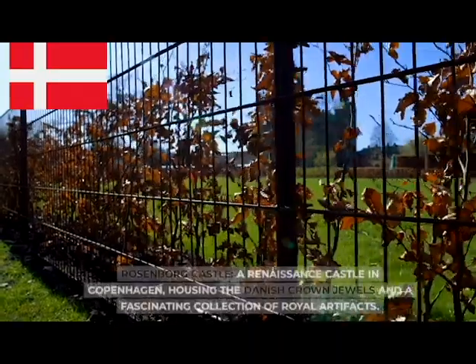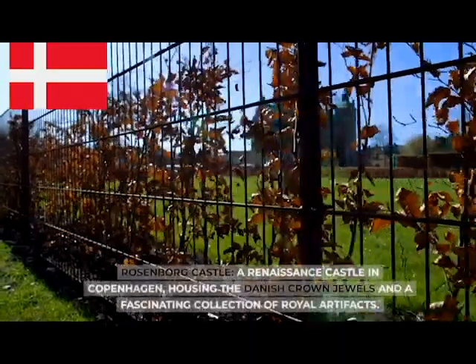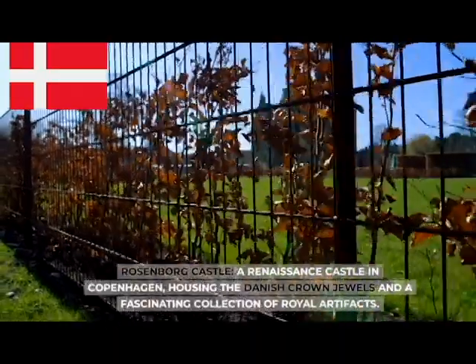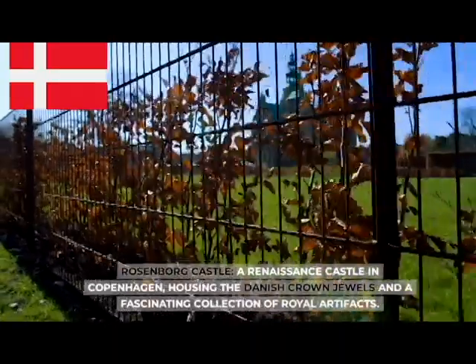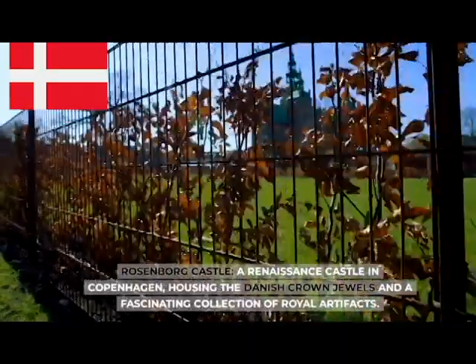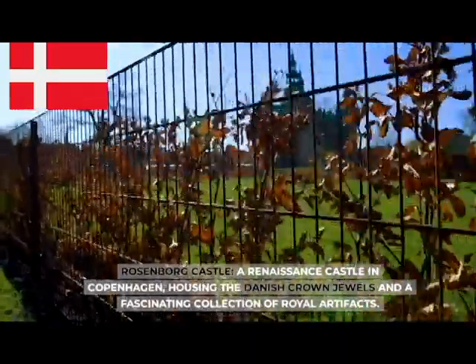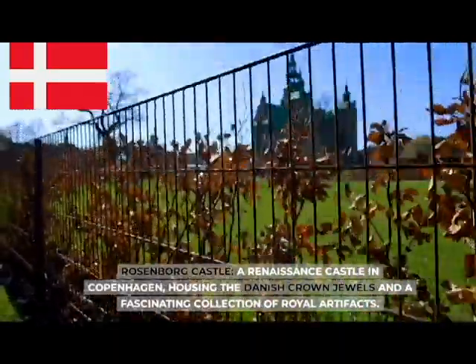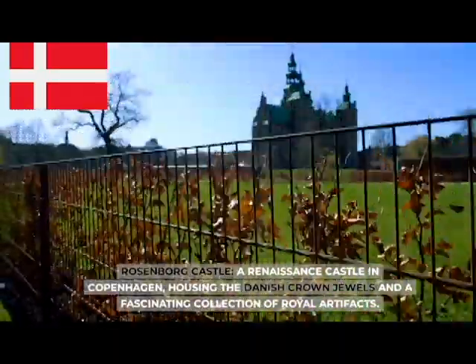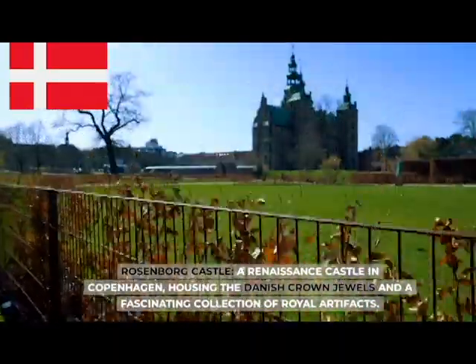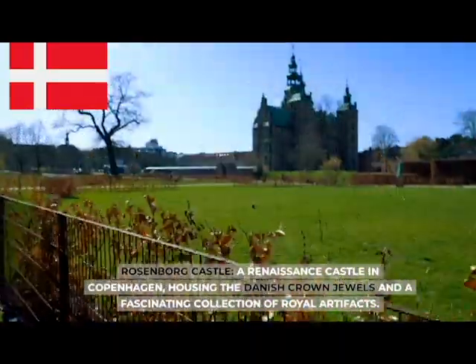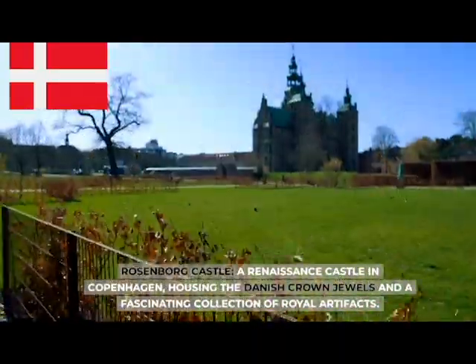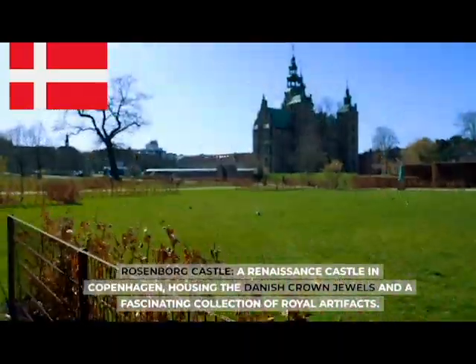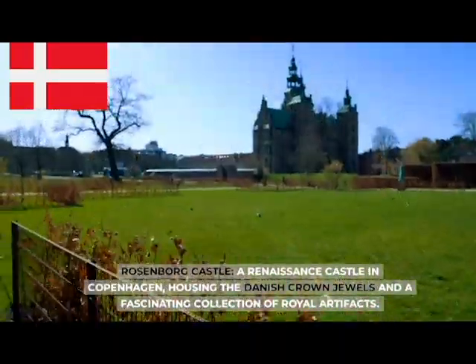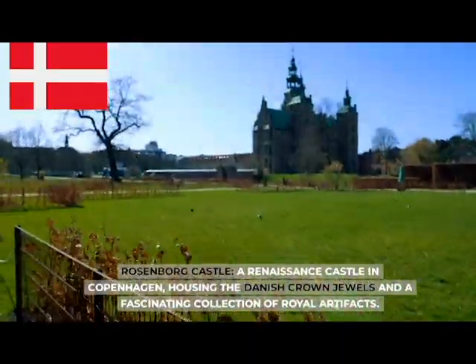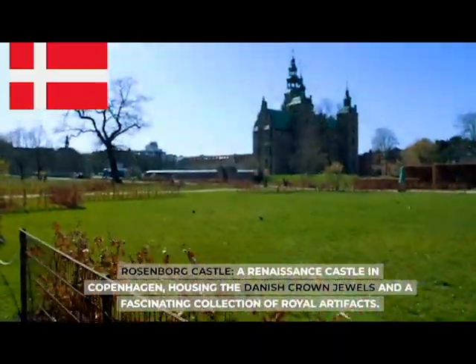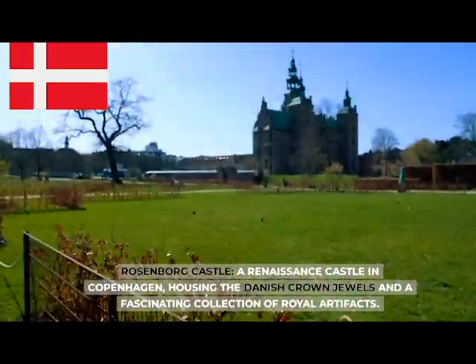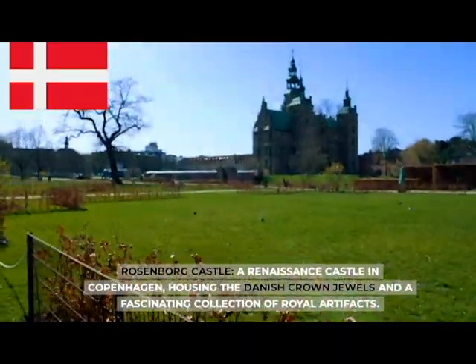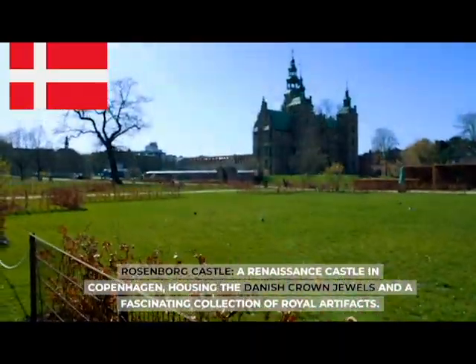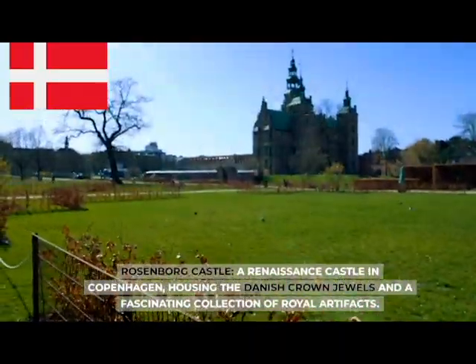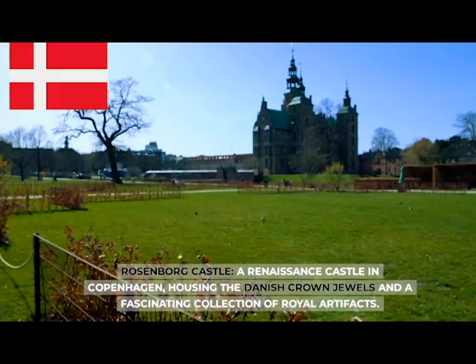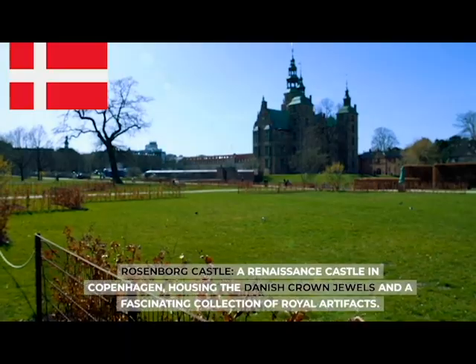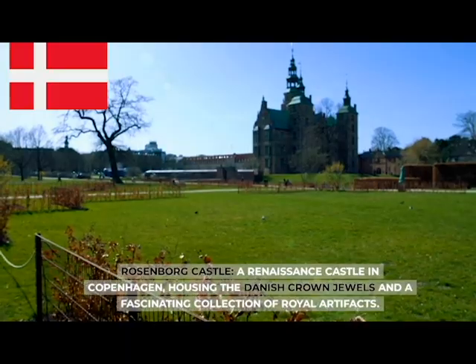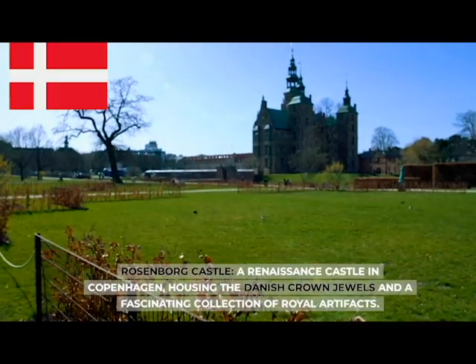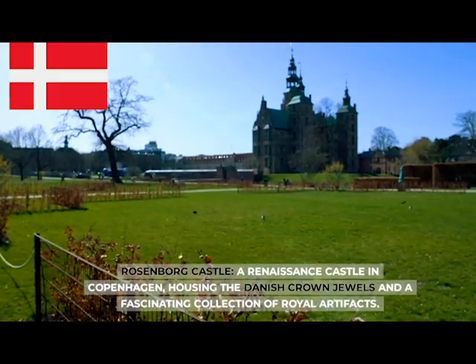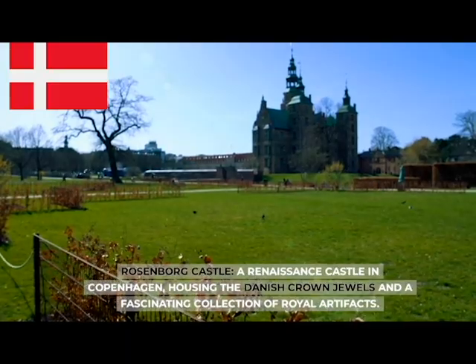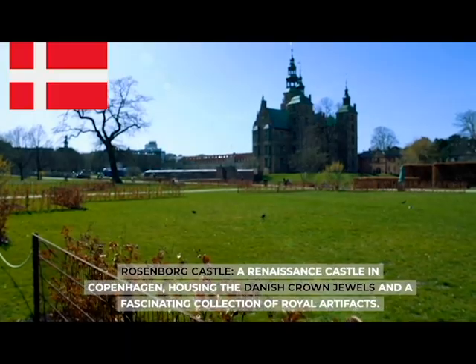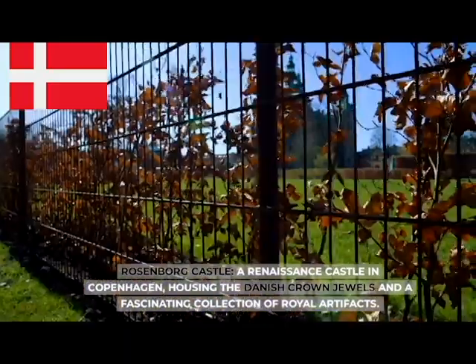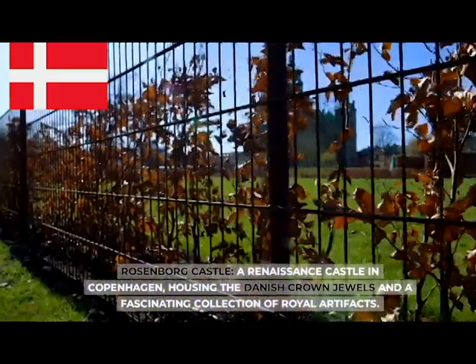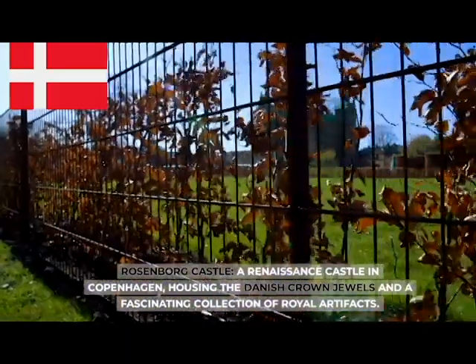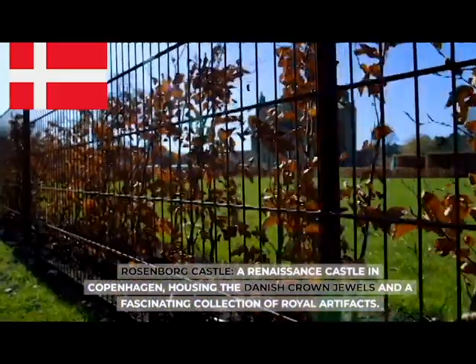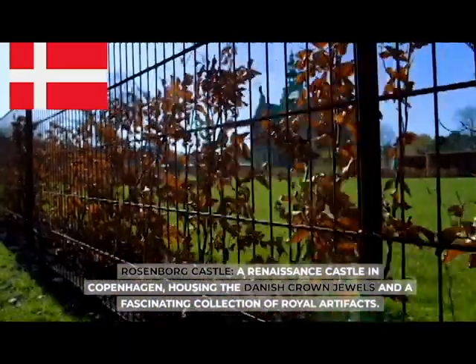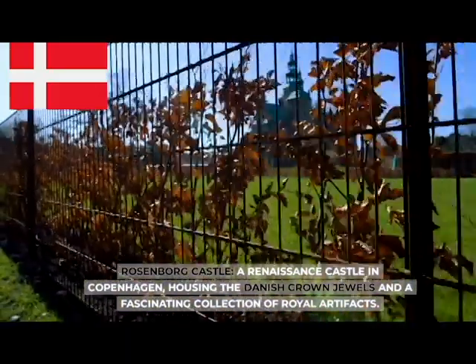Rosenborg Castle, a Renaissance castle in Copenhagen, housing the Danish crown jewels and a fascinating collection of royal artifacts.